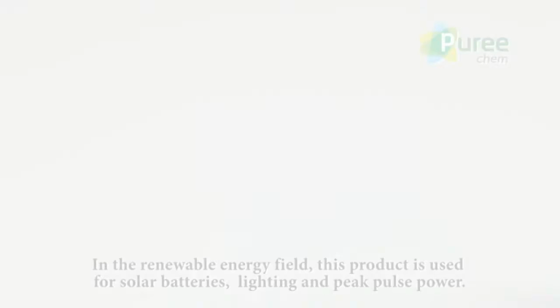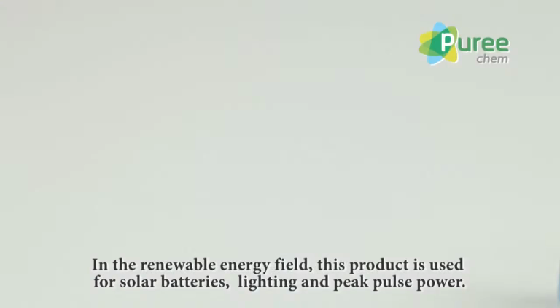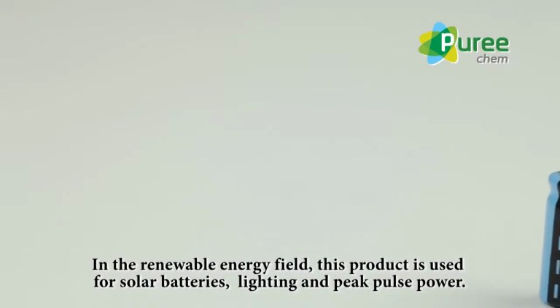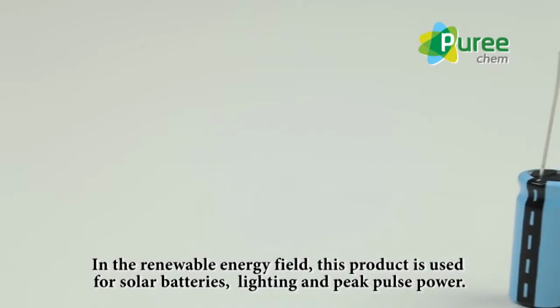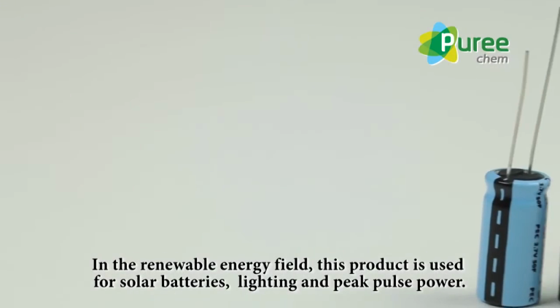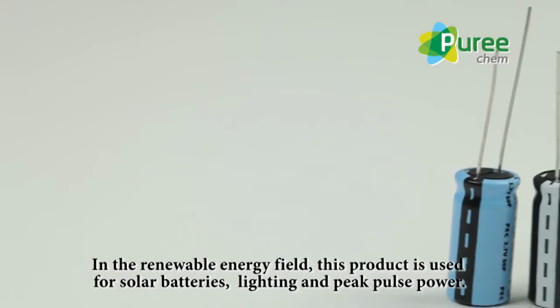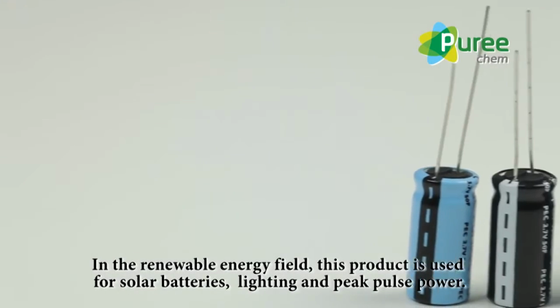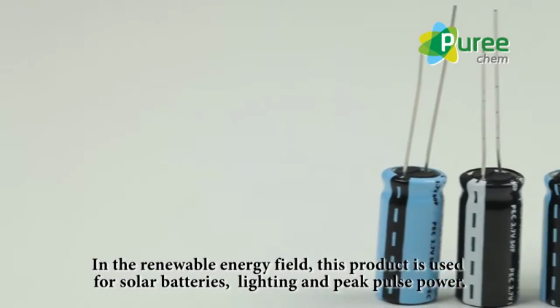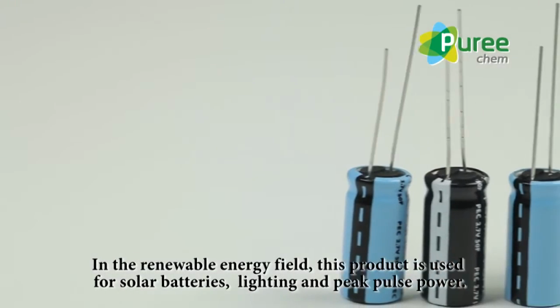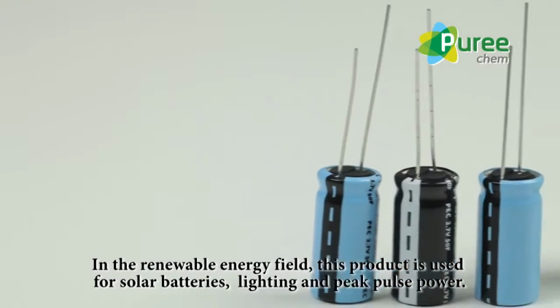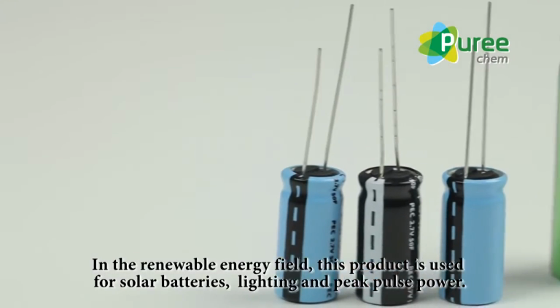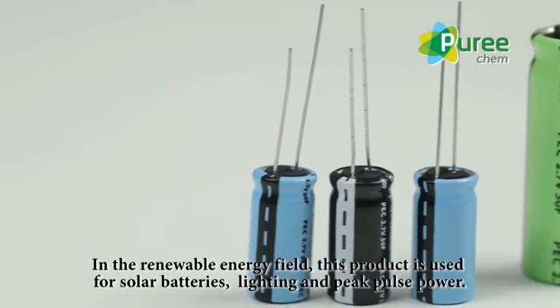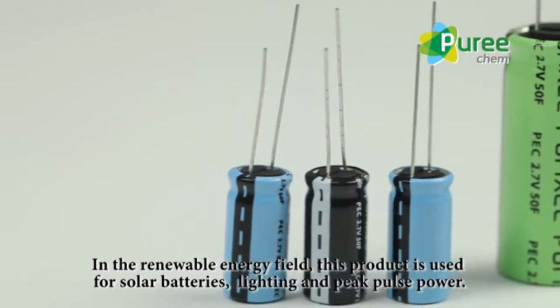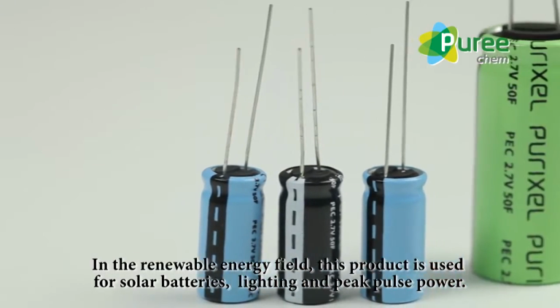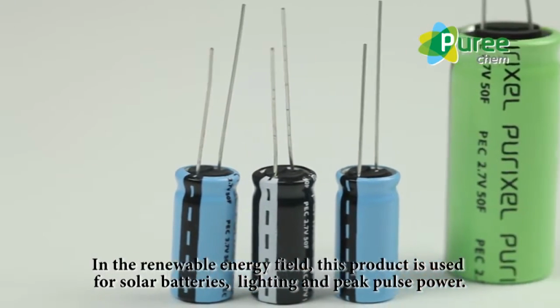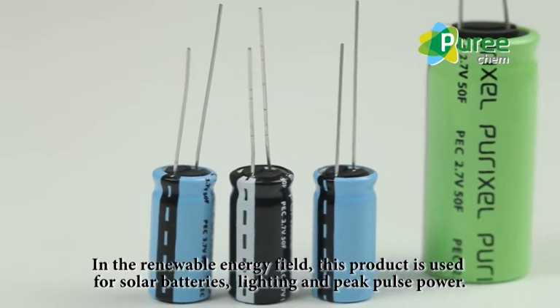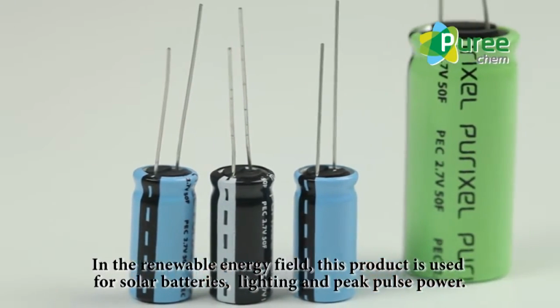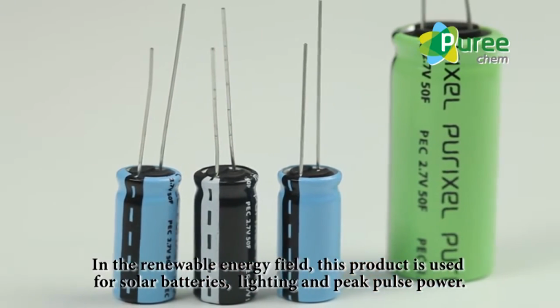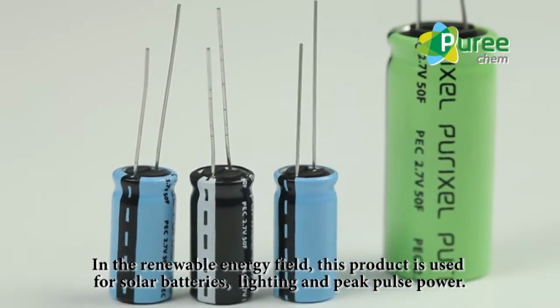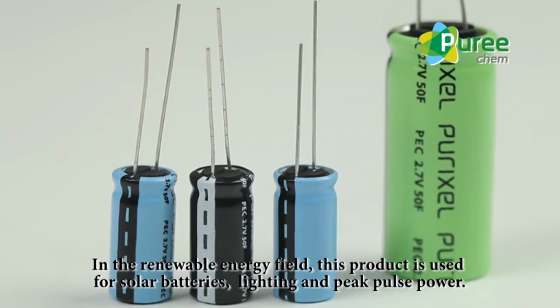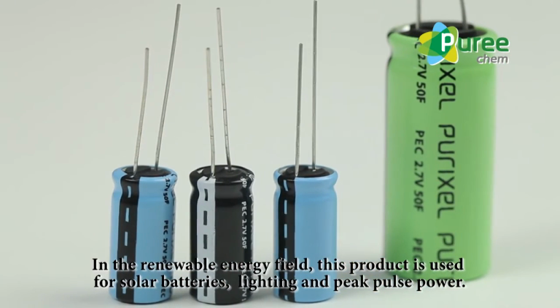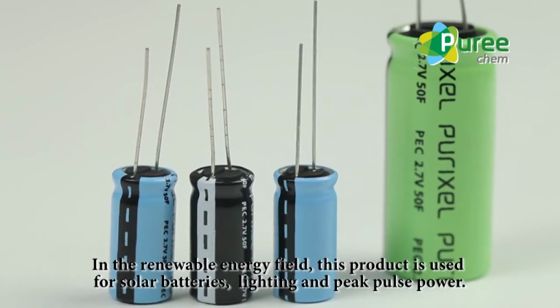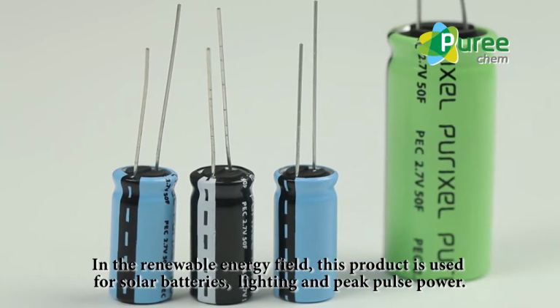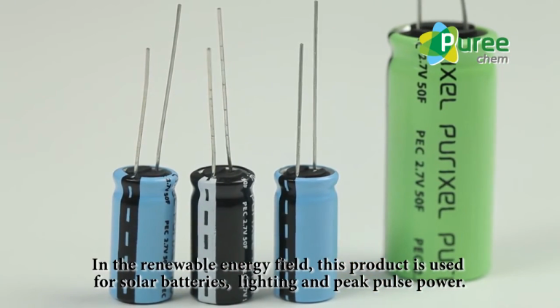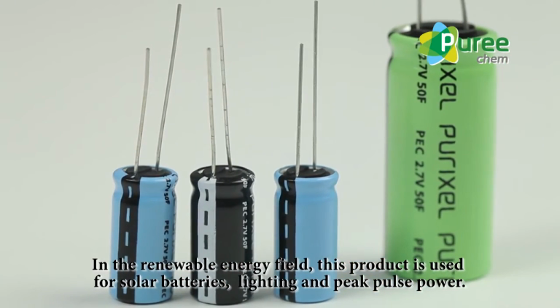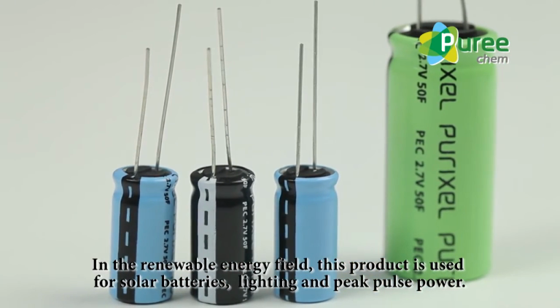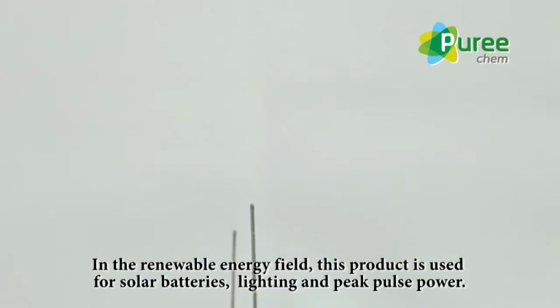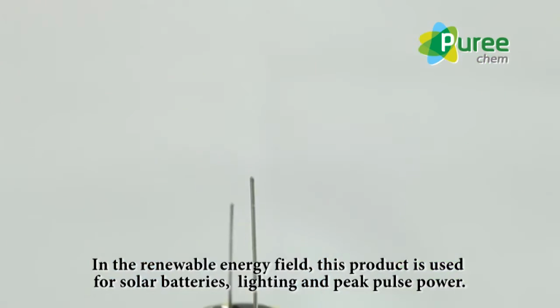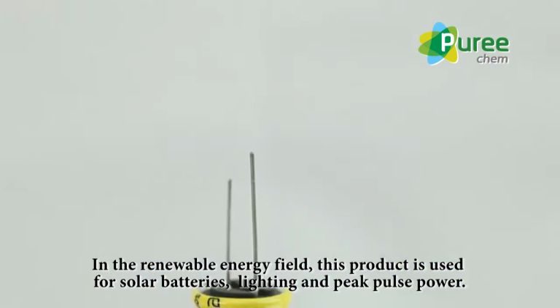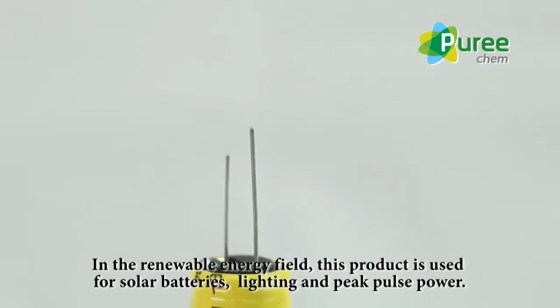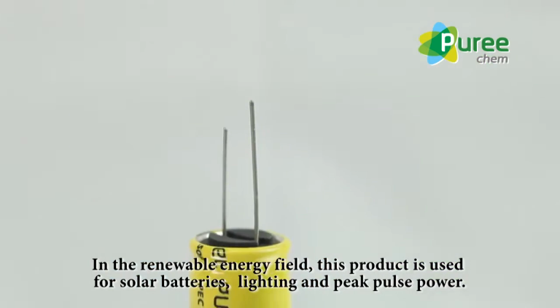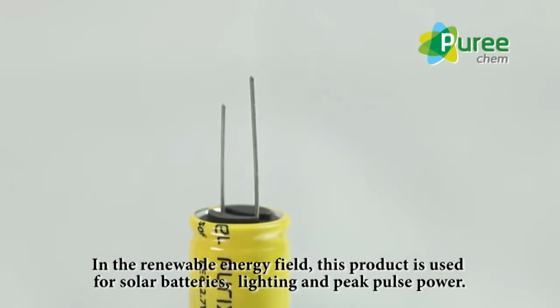In the renewable energy field, this product is used for solar batteries, lighting, and peak pulse power.